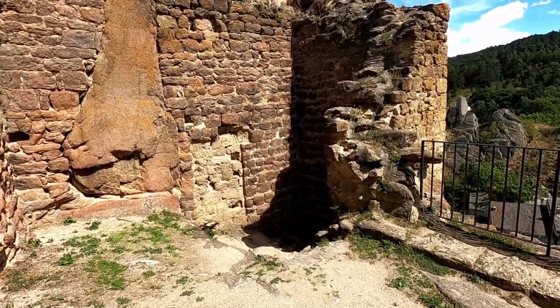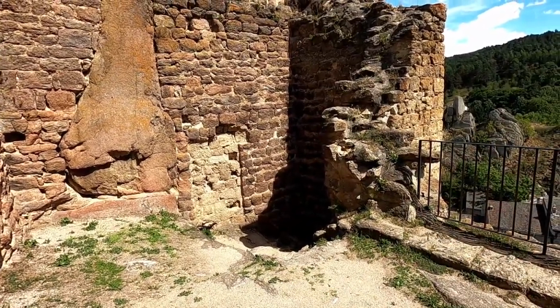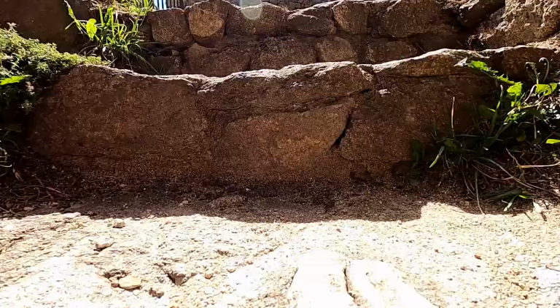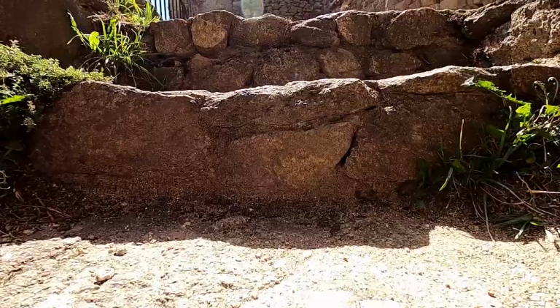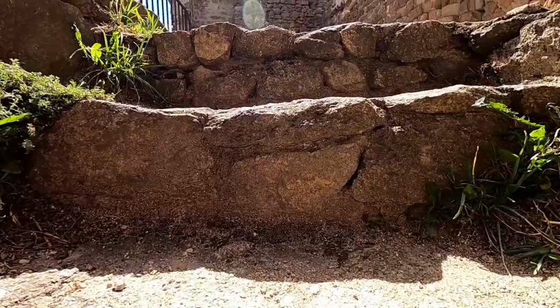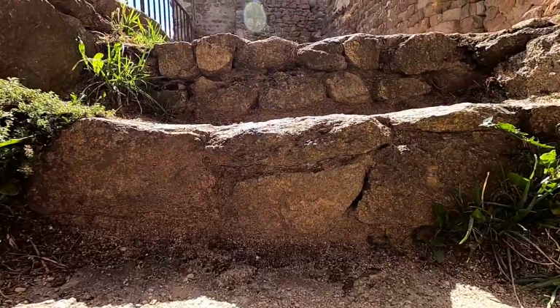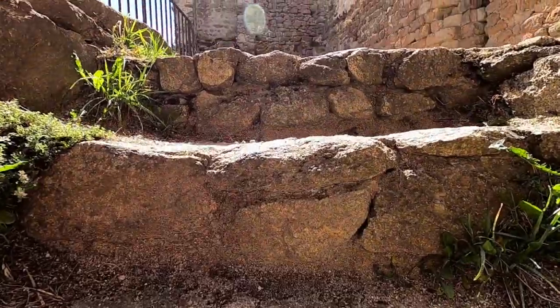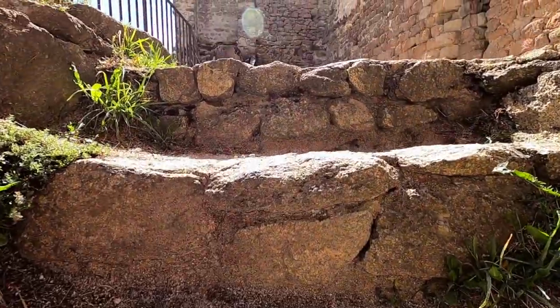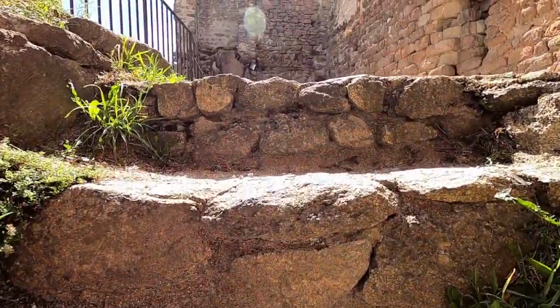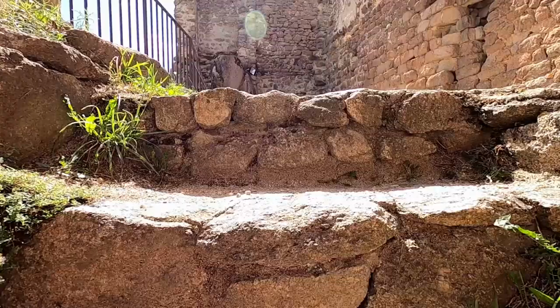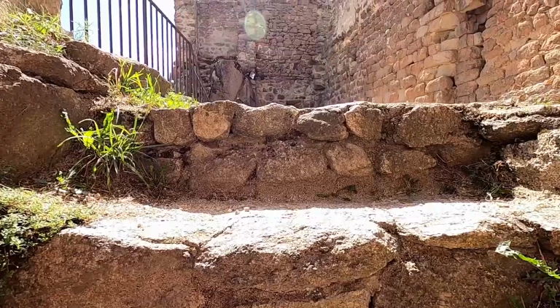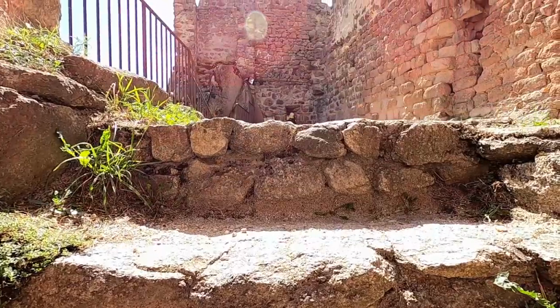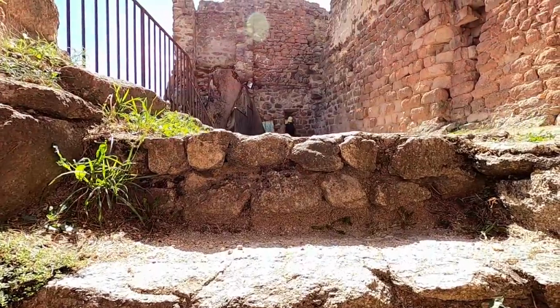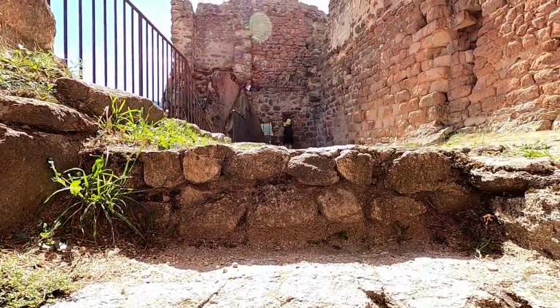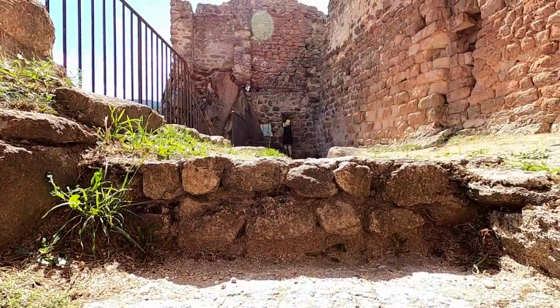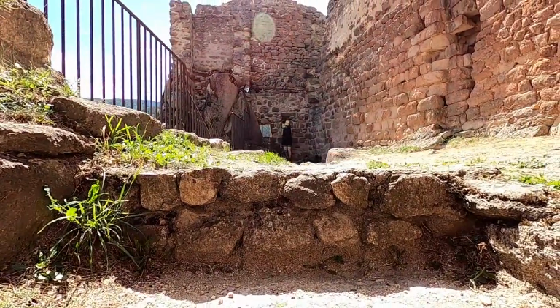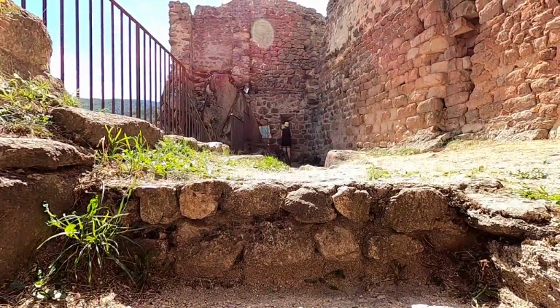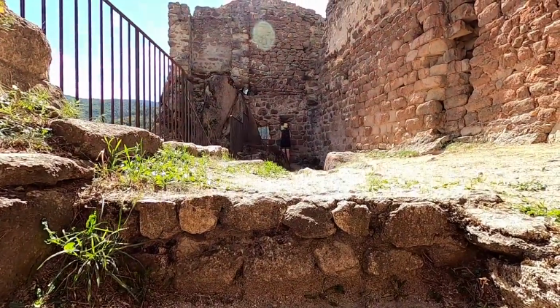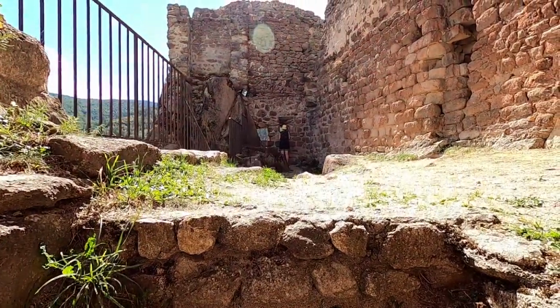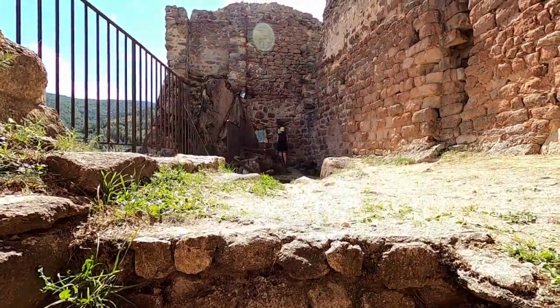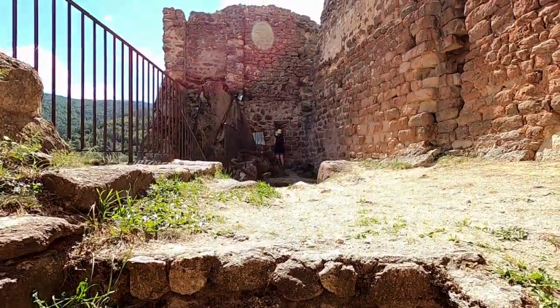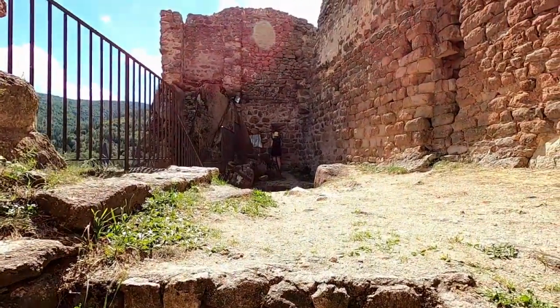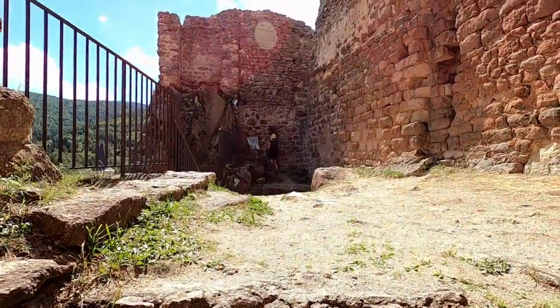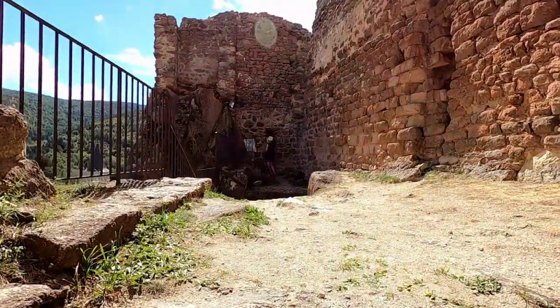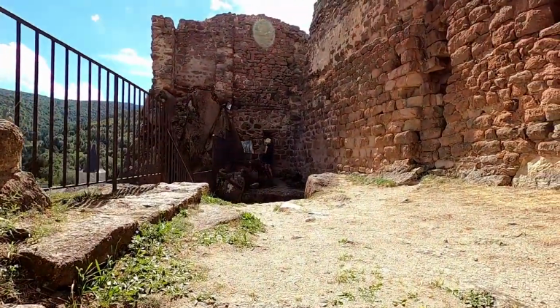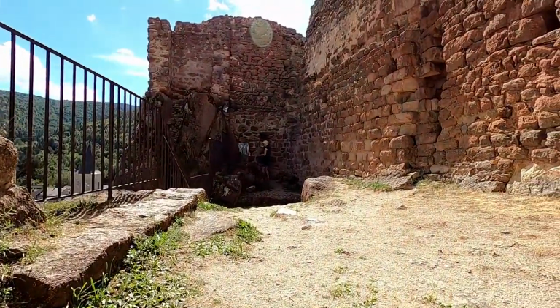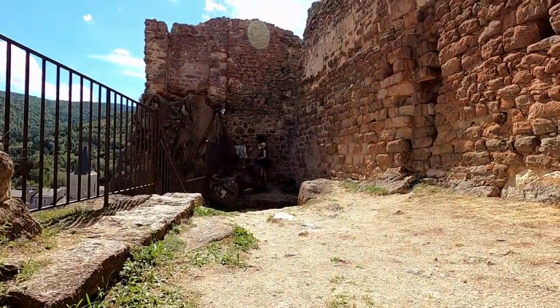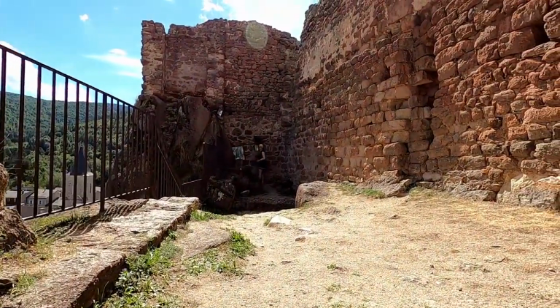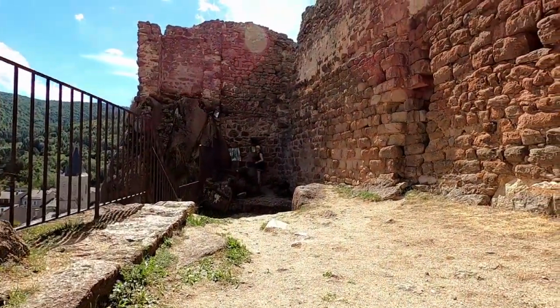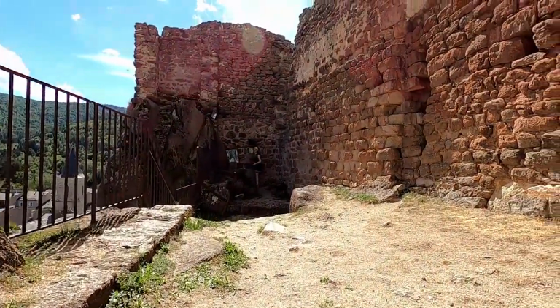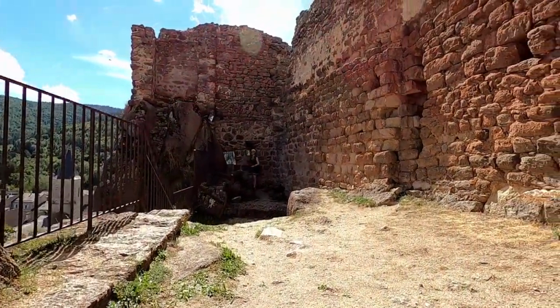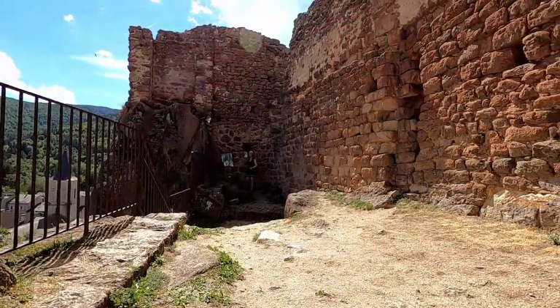A few years later, a new fort was constructed a few kilometers south, rendering the castle useless.